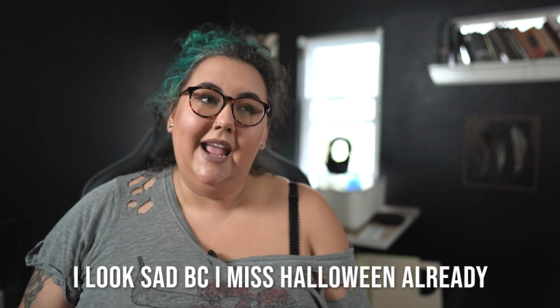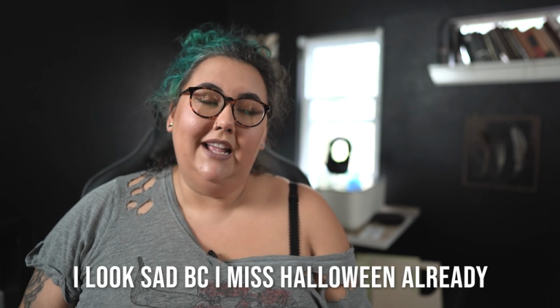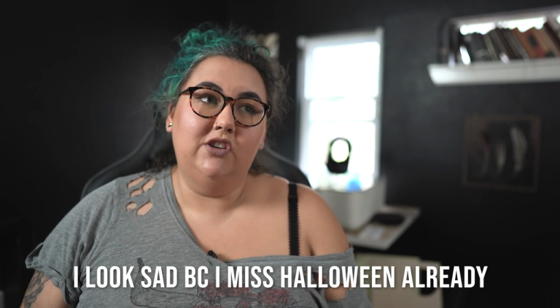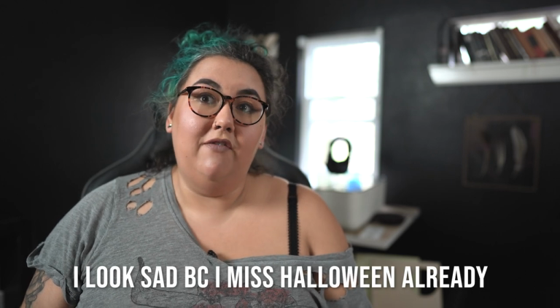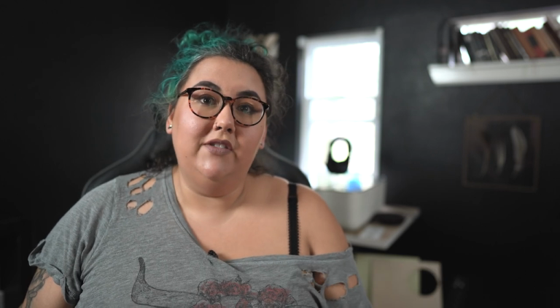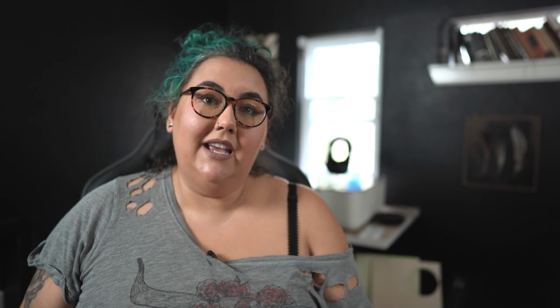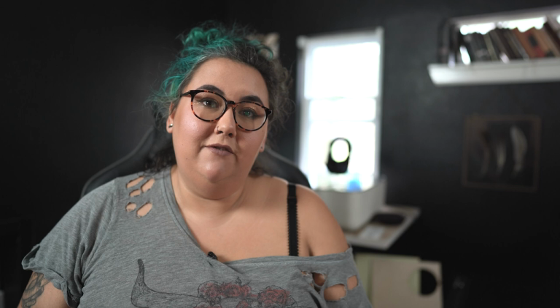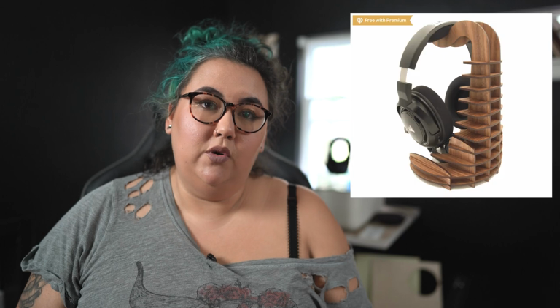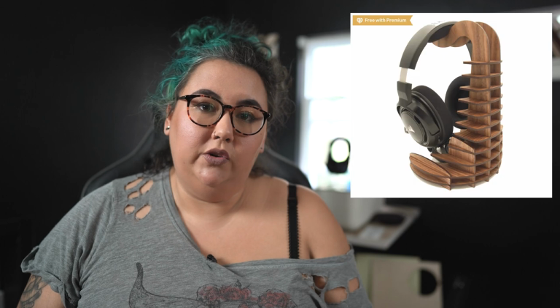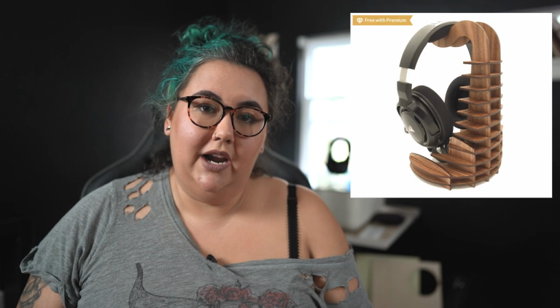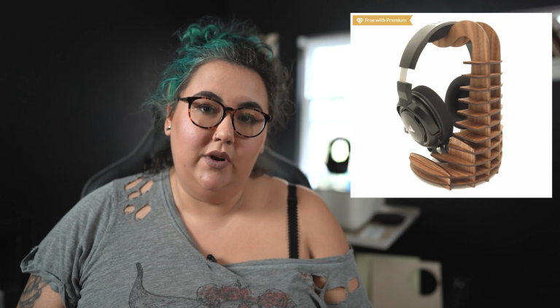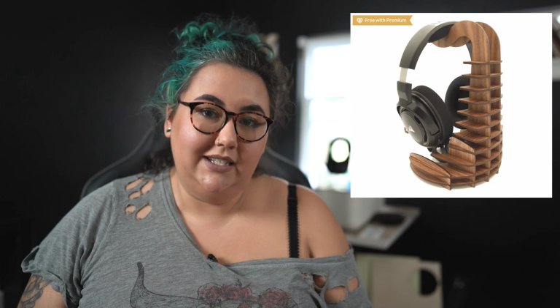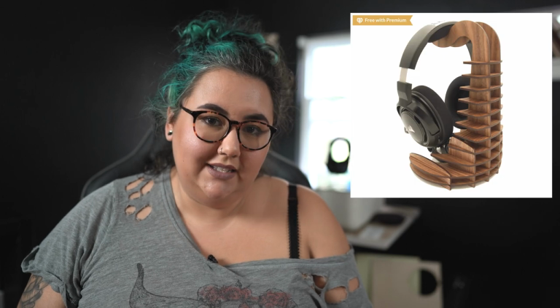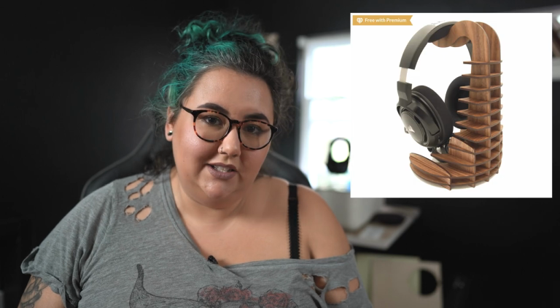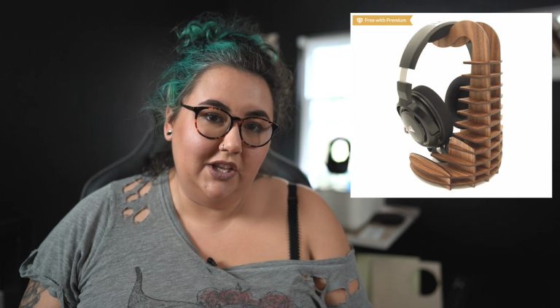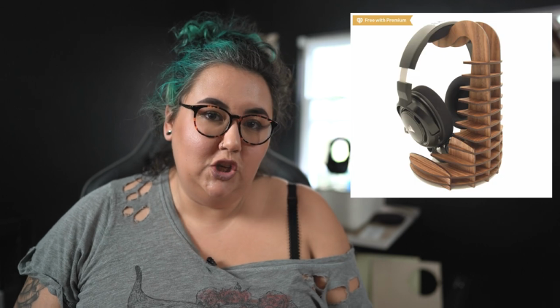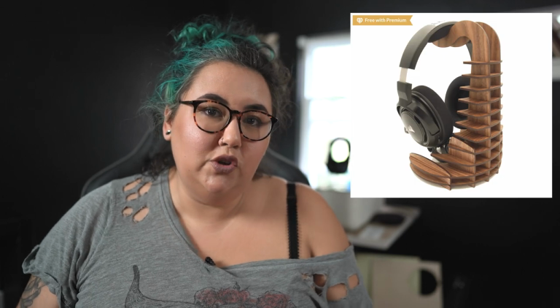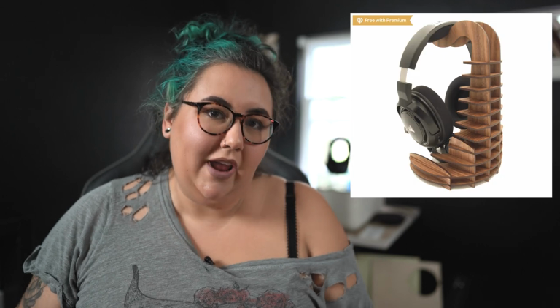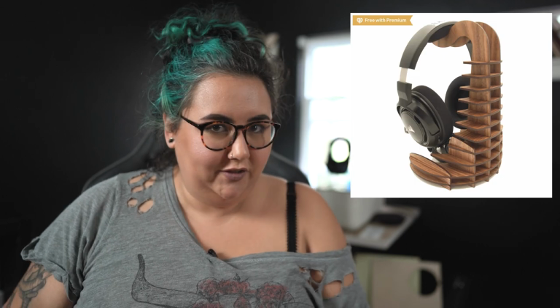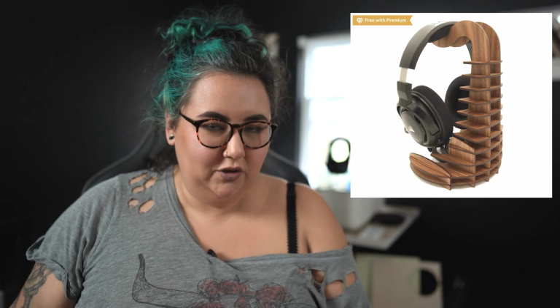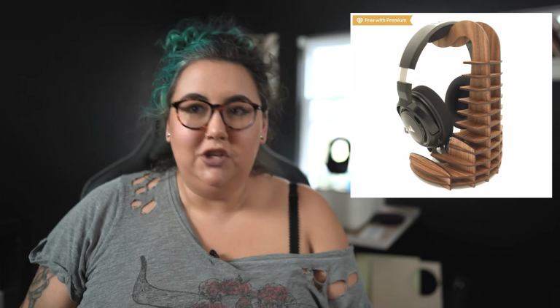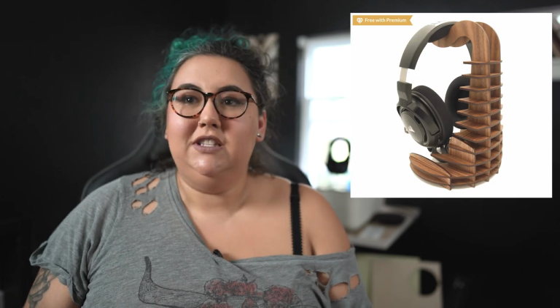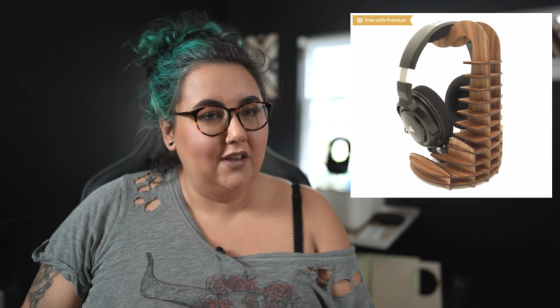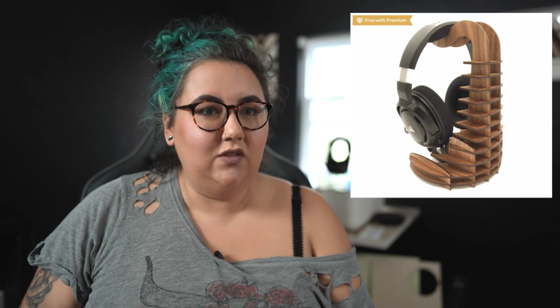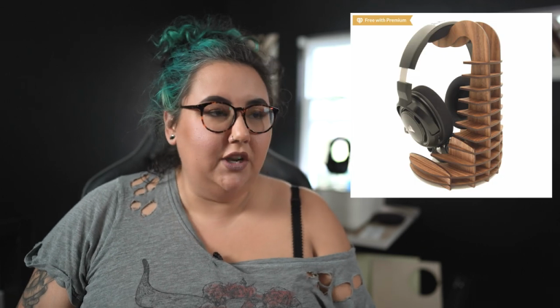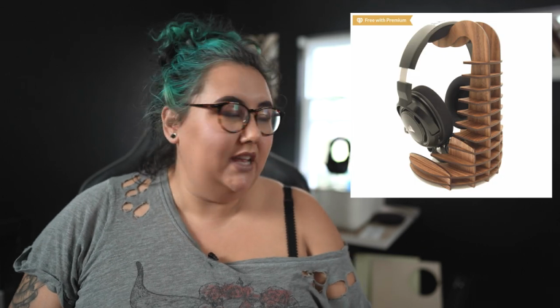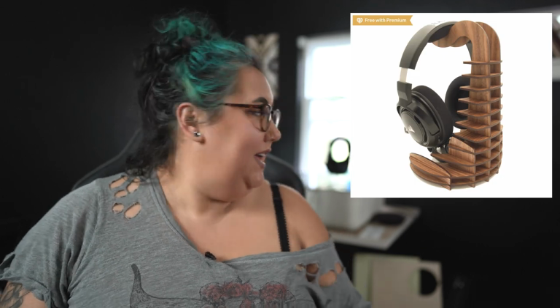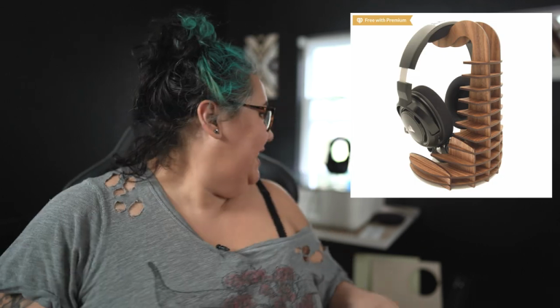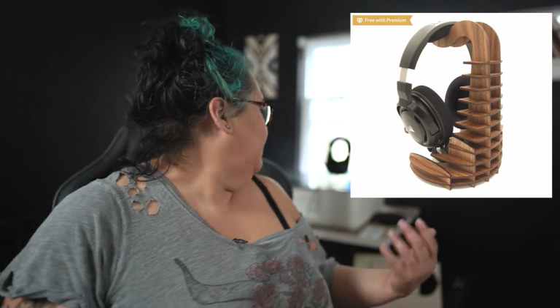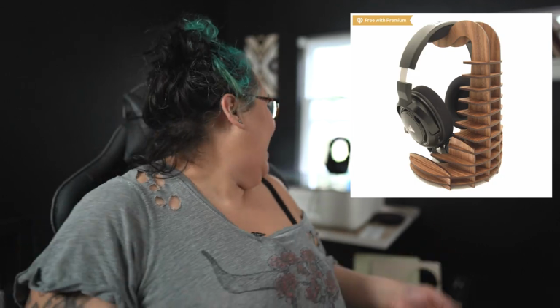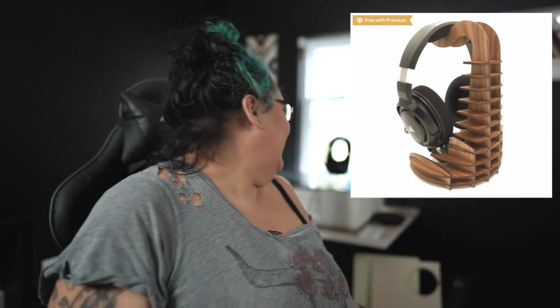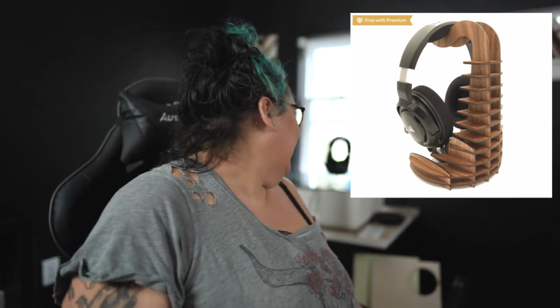So I found this headphone holder and I wanted to test it so that you don't have to, and you could see if it's worth it. It's back here.